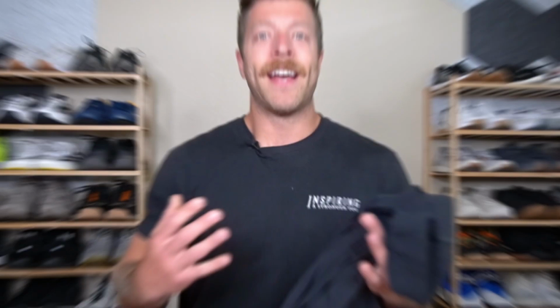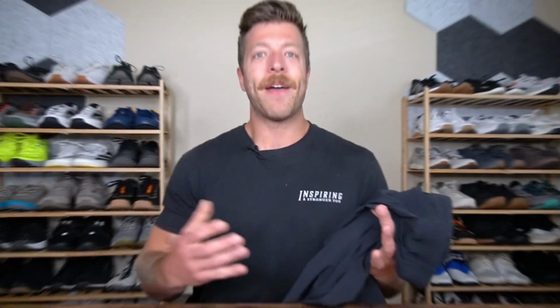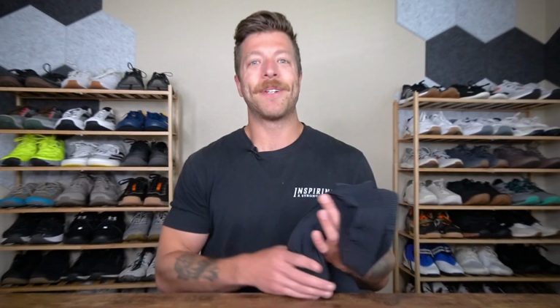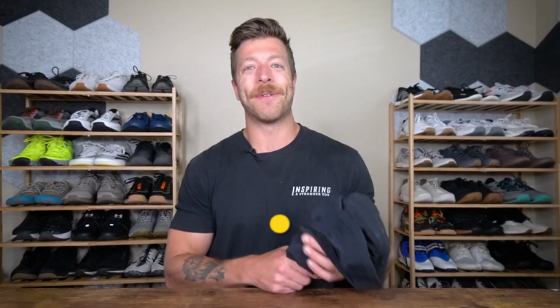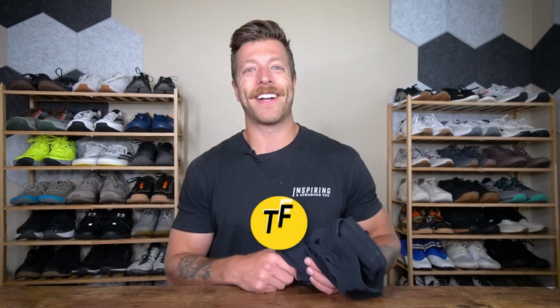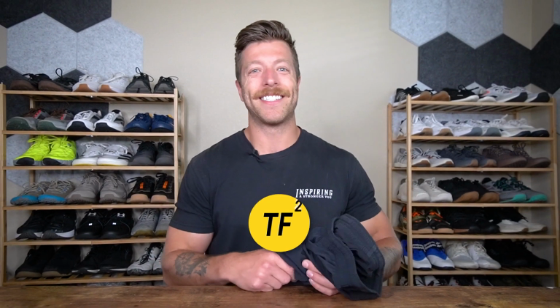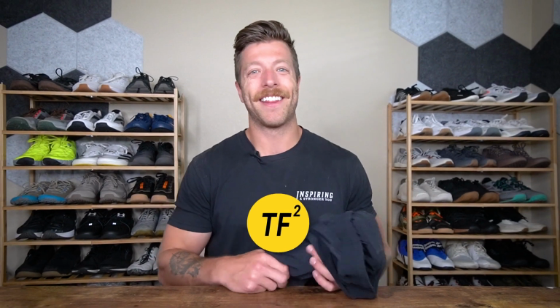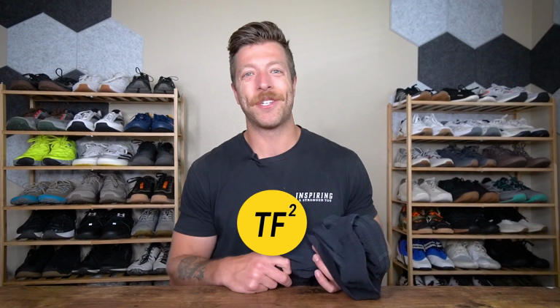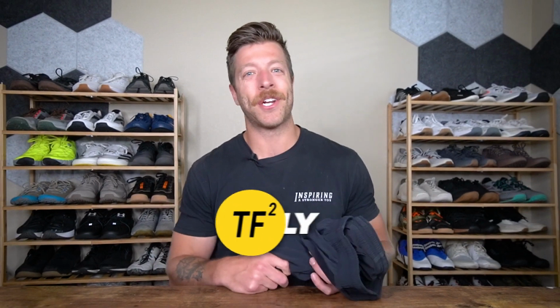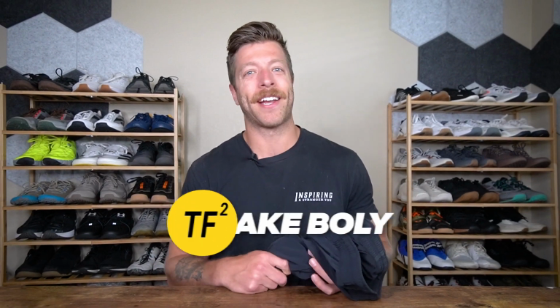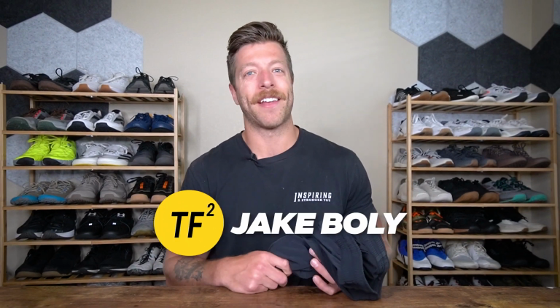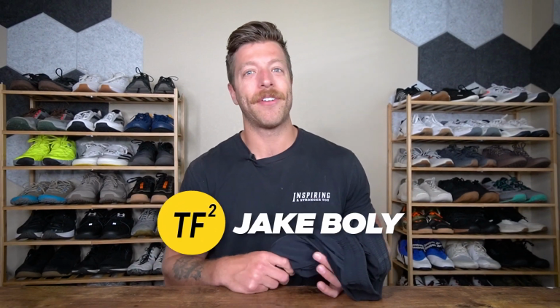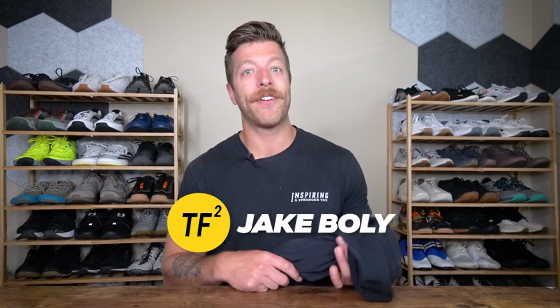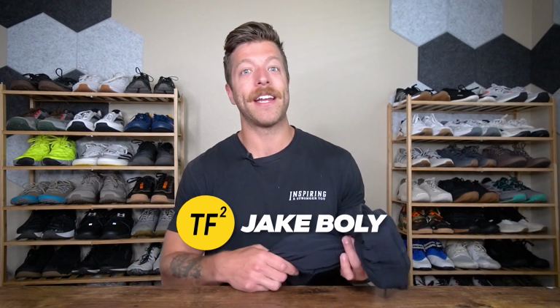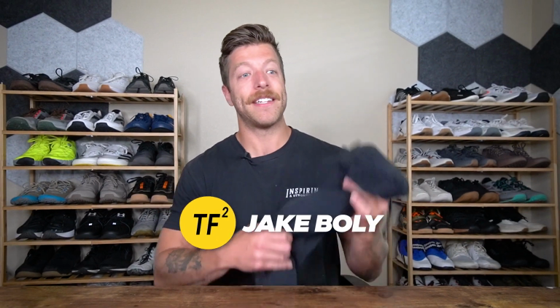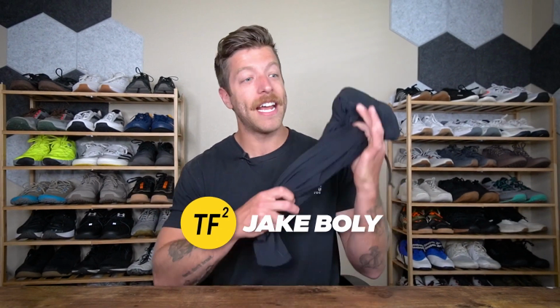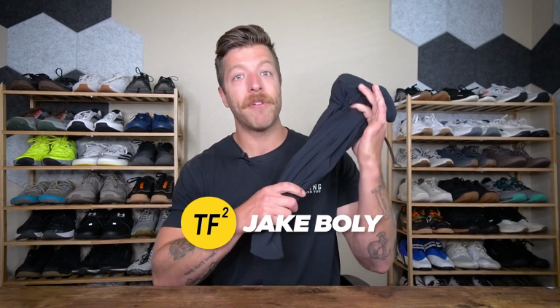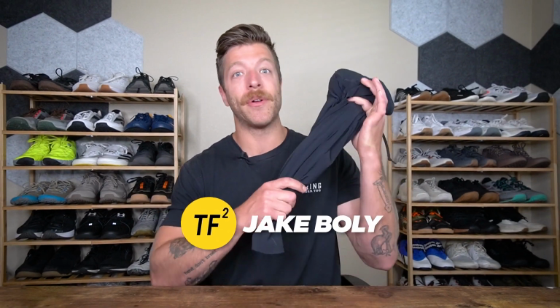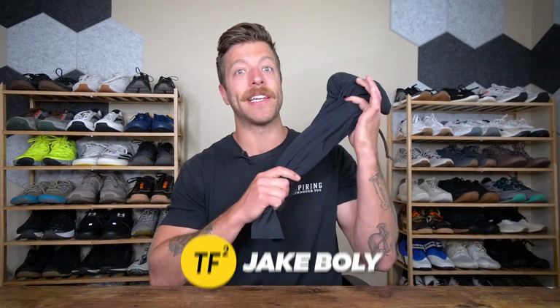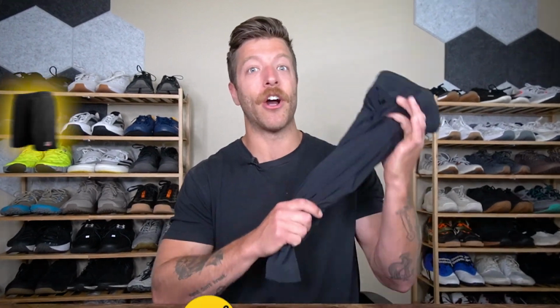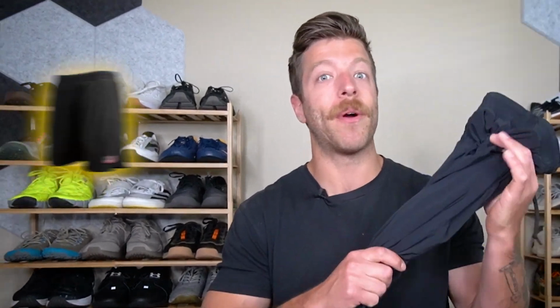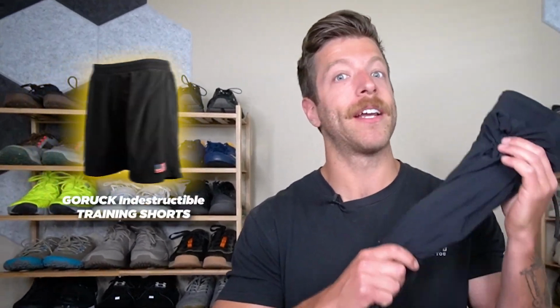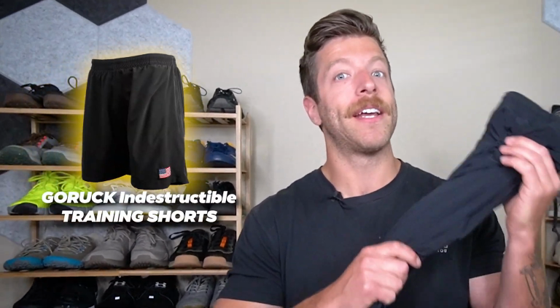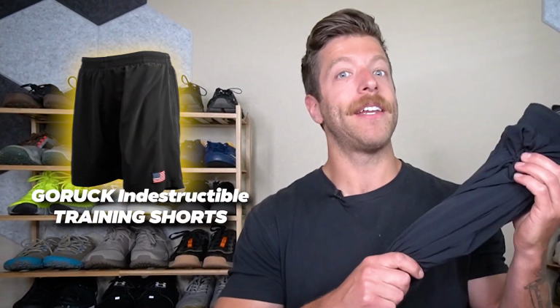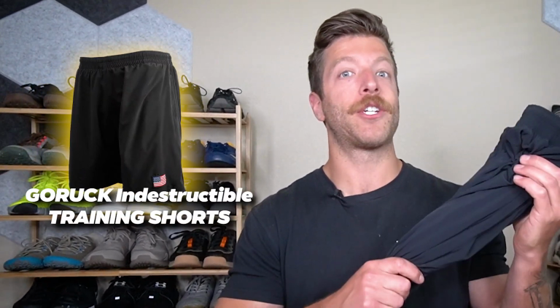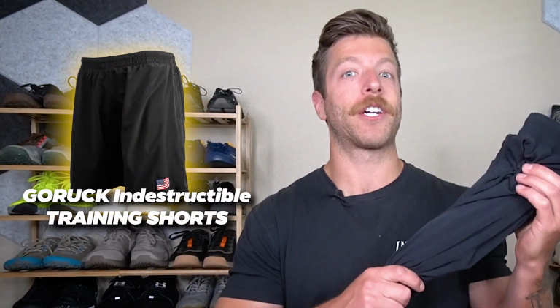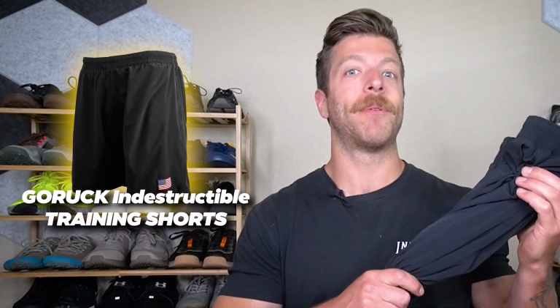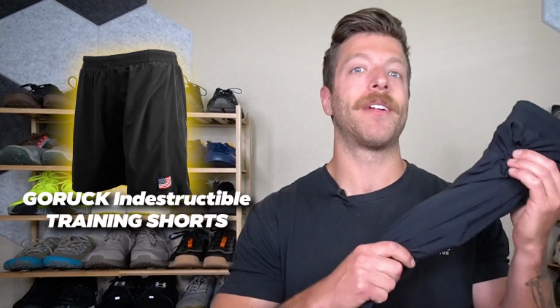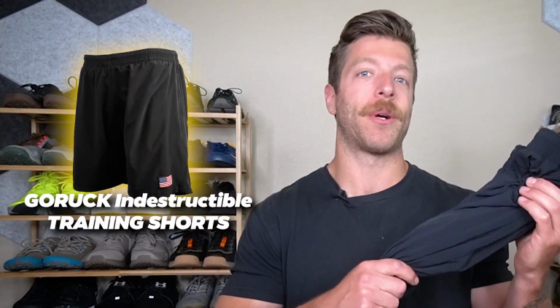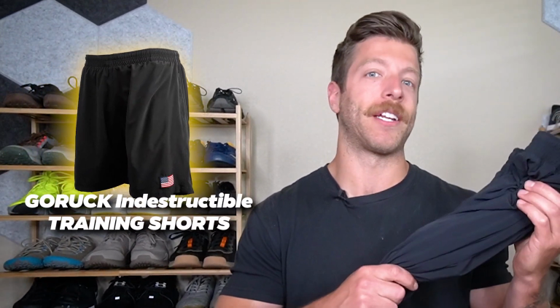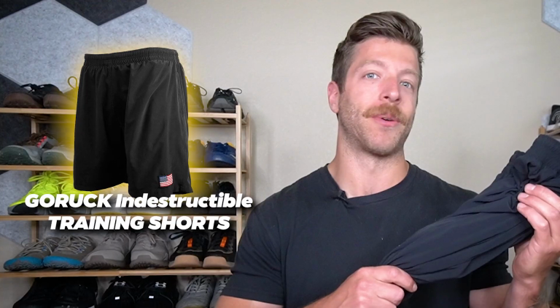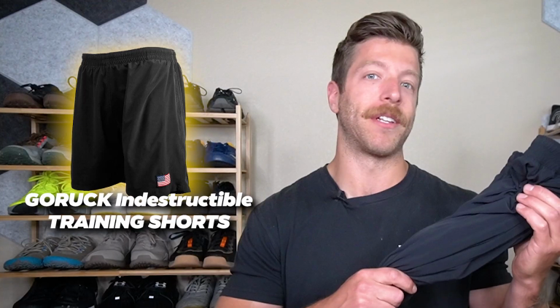Hey, what is going on guys? This is Jake at That Fit Friend and today I'm reviewing the GORUCK Indestructible Training Shorts.